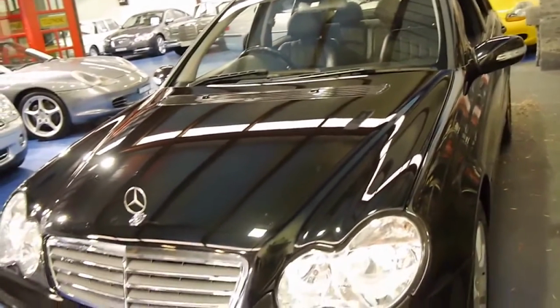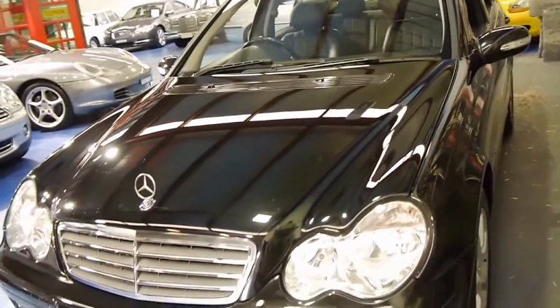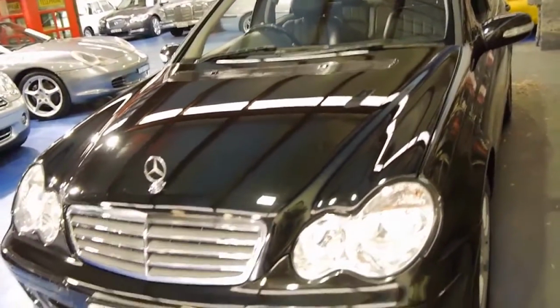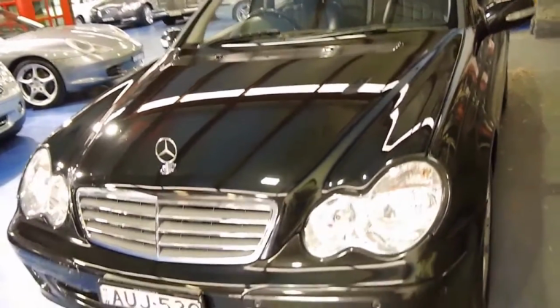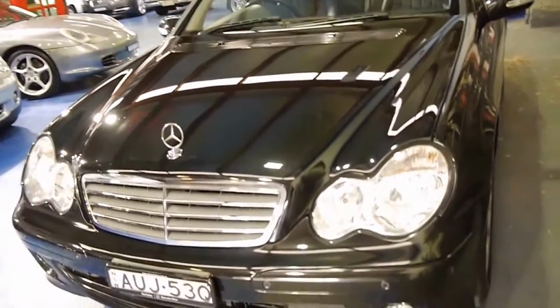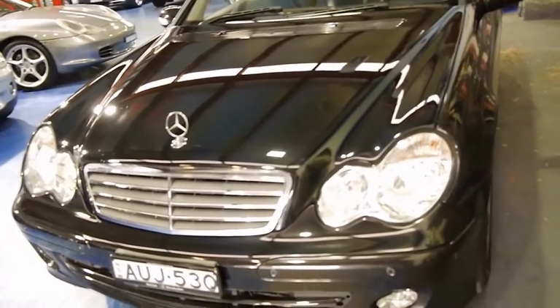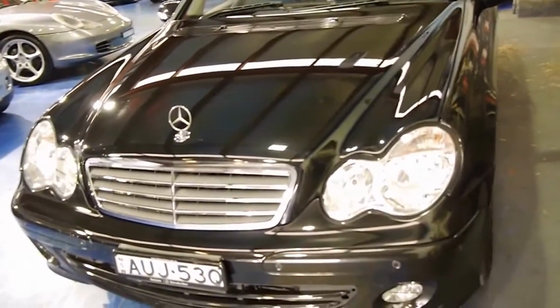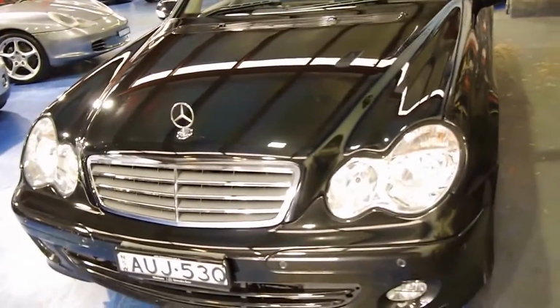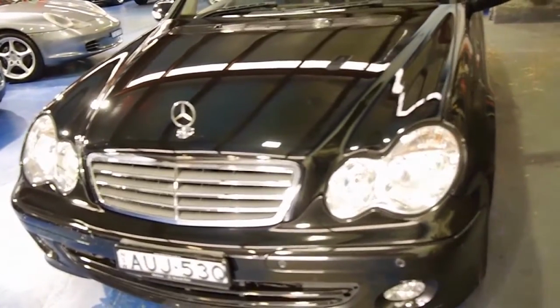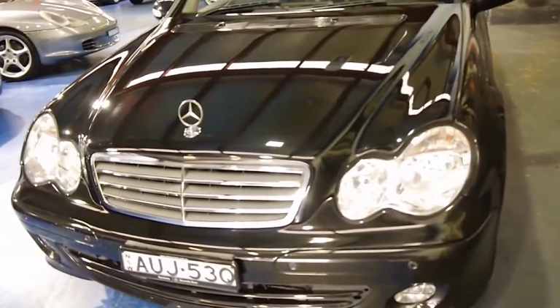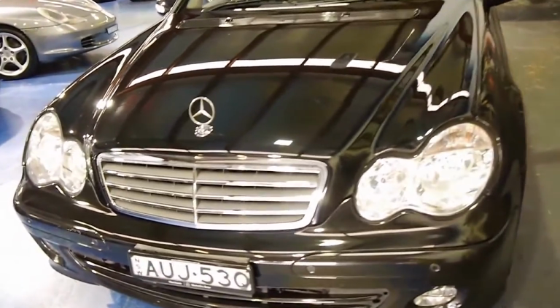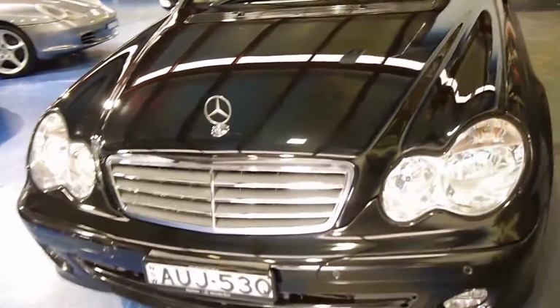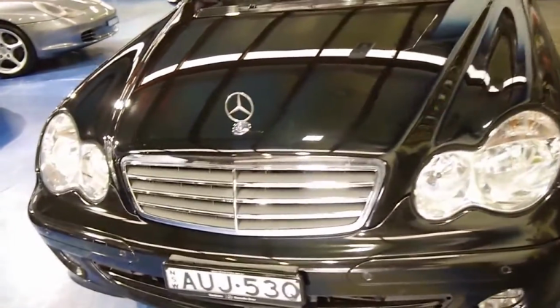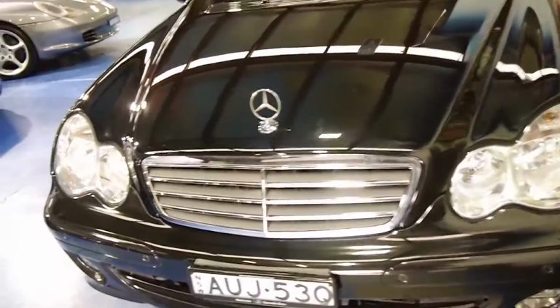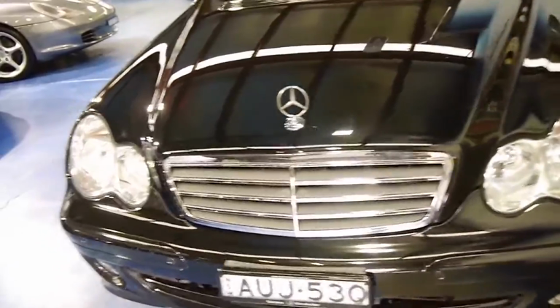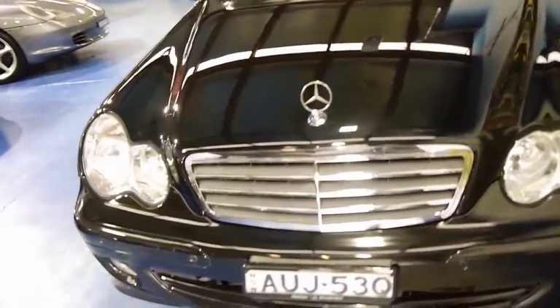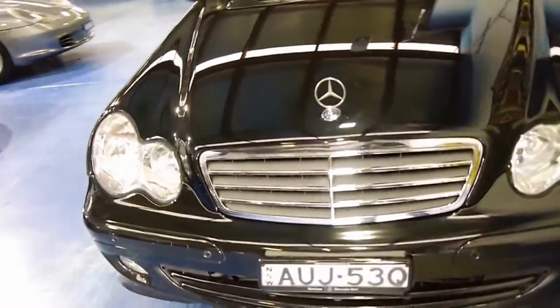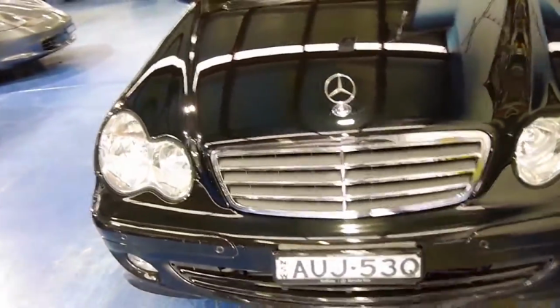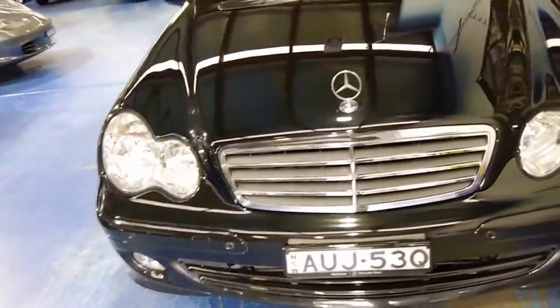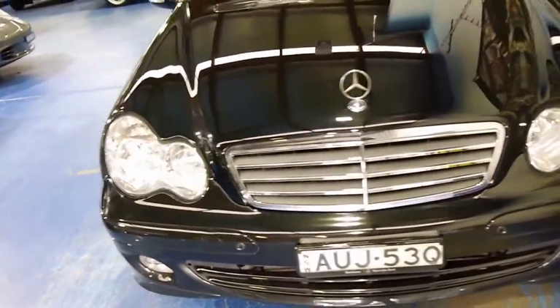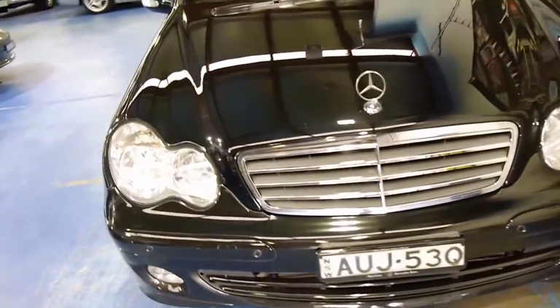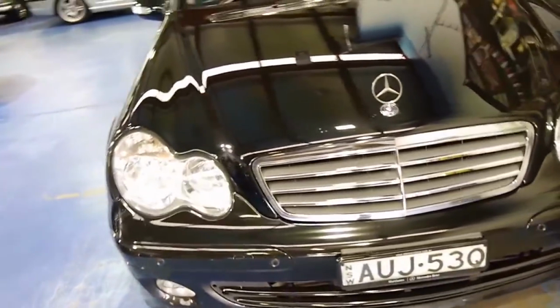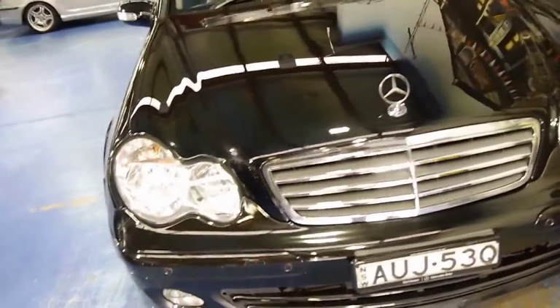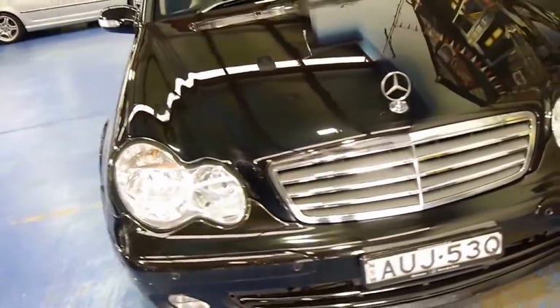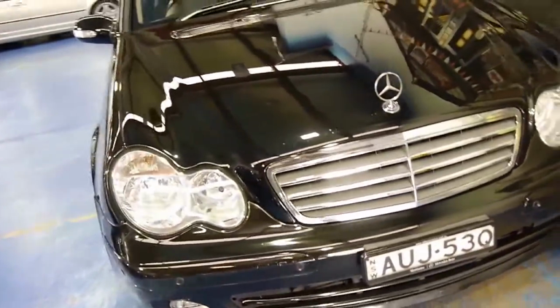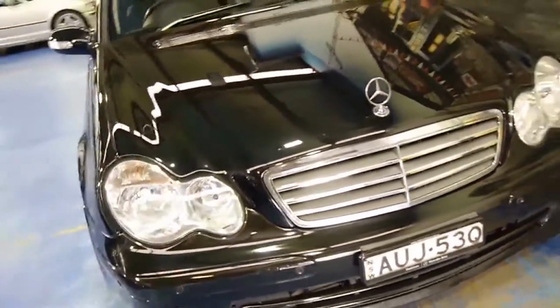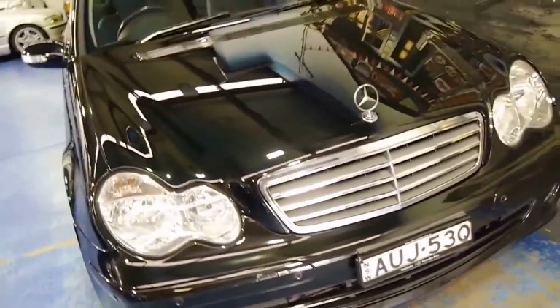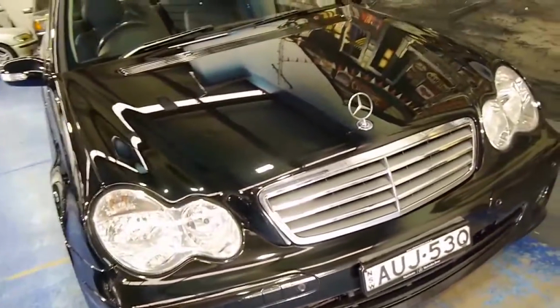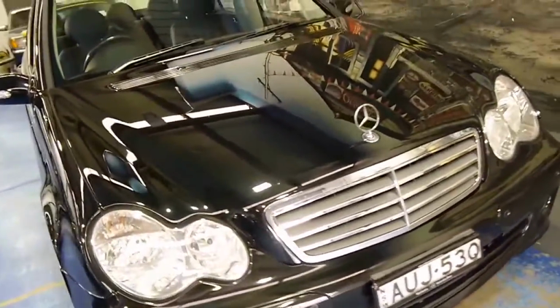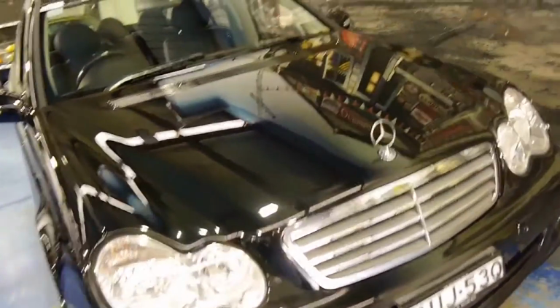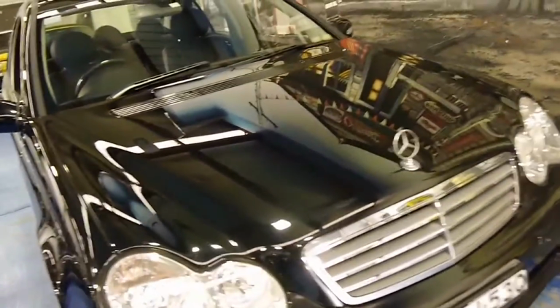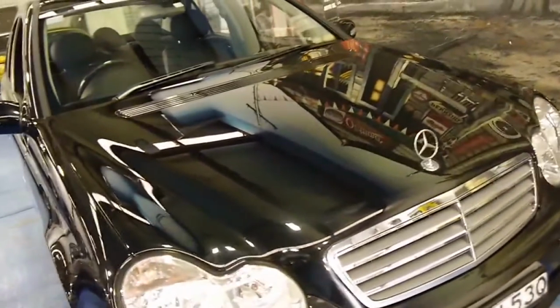The car doesn't look like it's been parked outside. The headlights are in very good condition and you can see the paint — it's almost like a mirror.